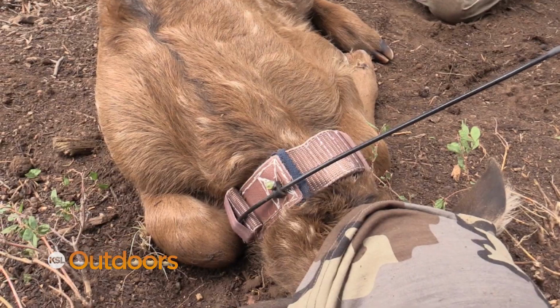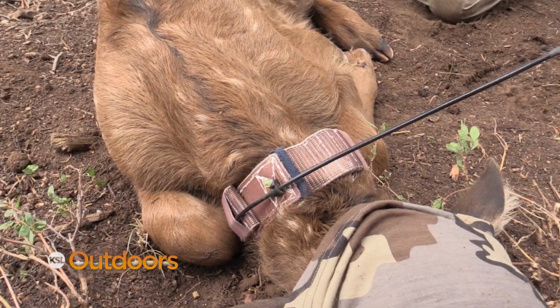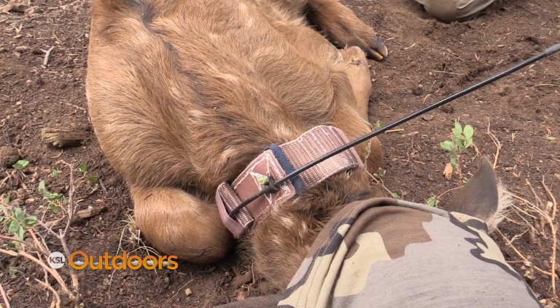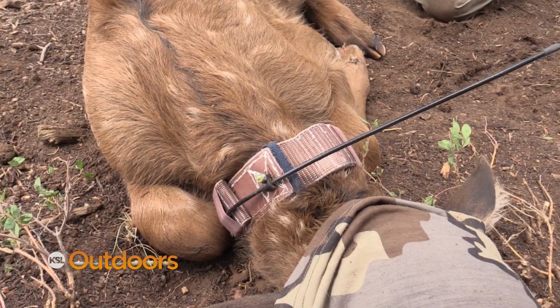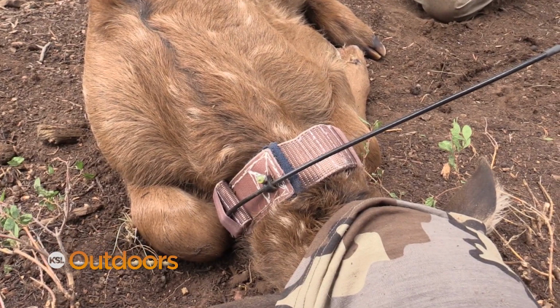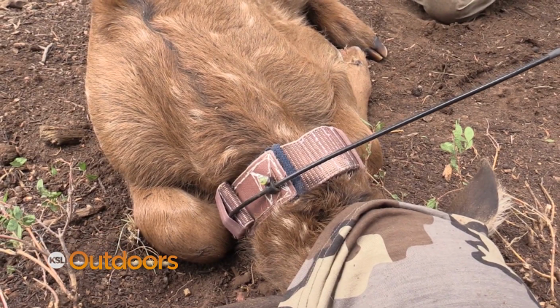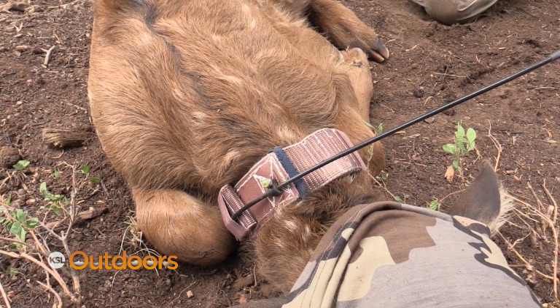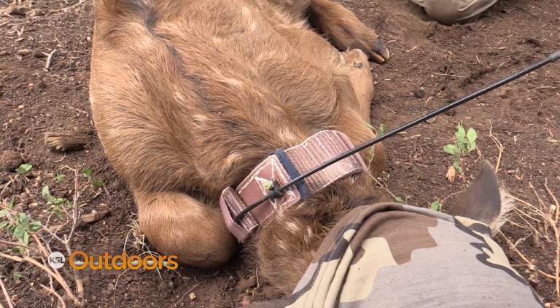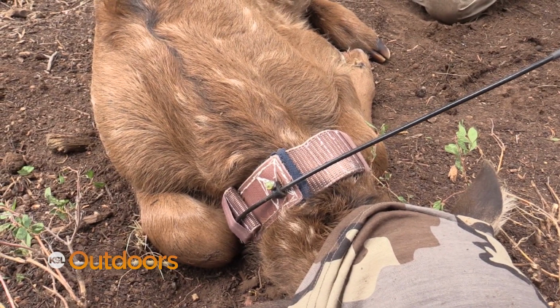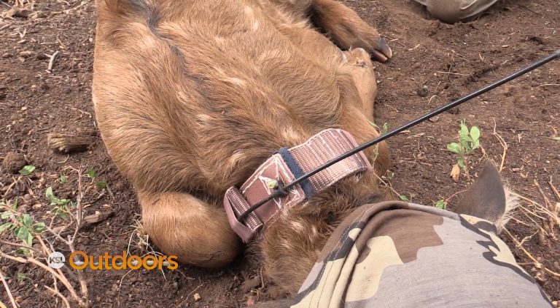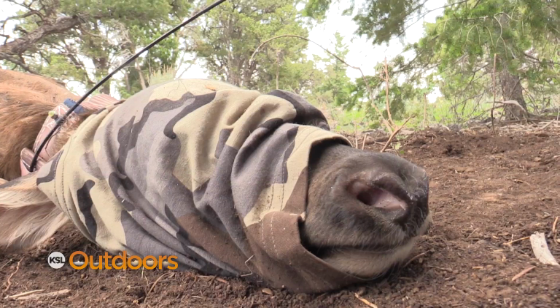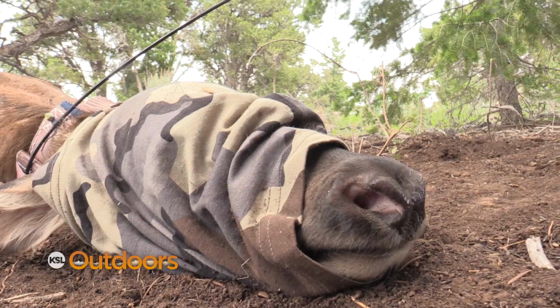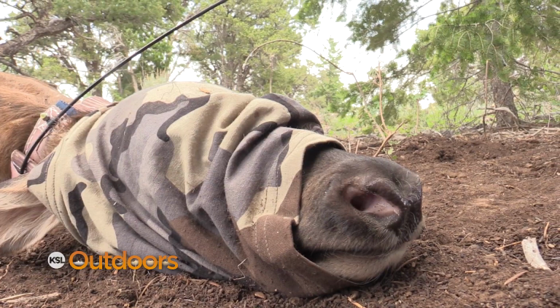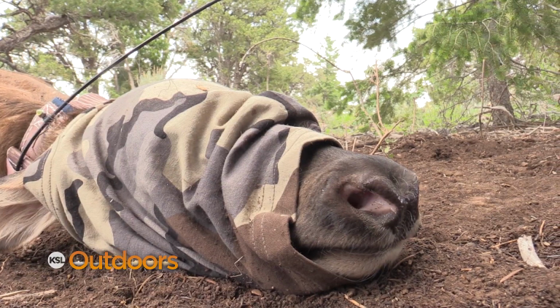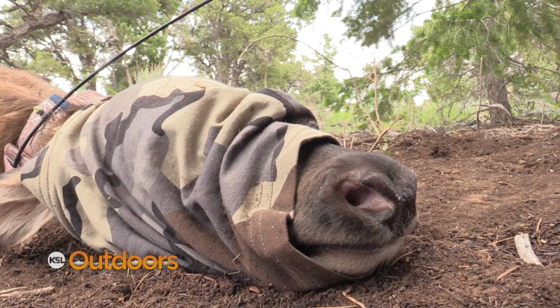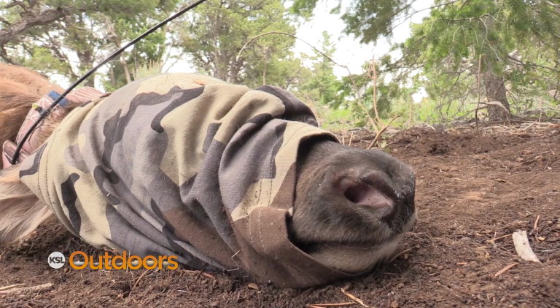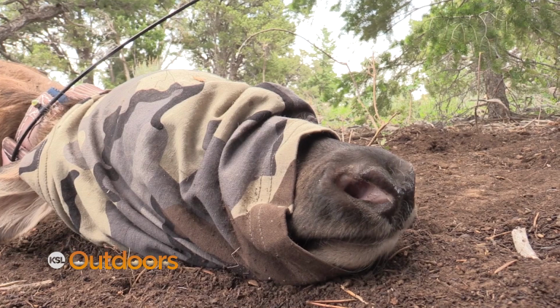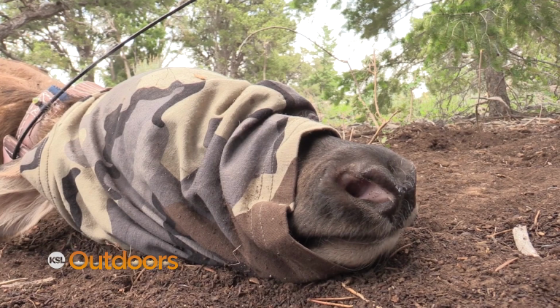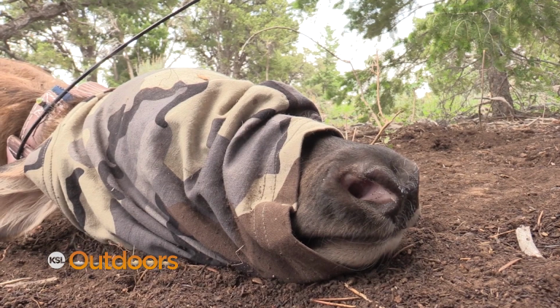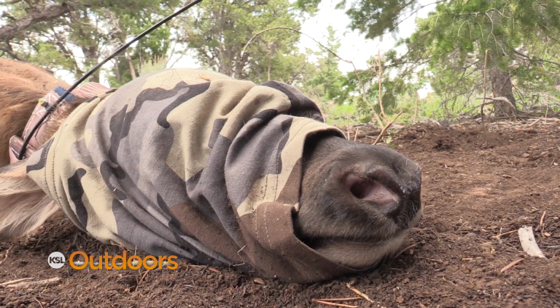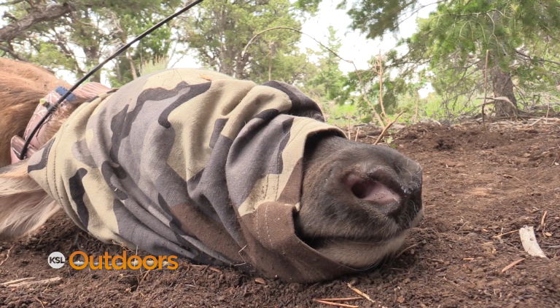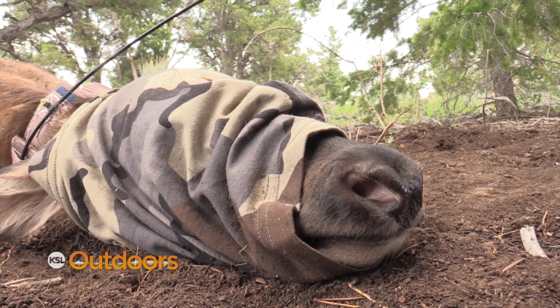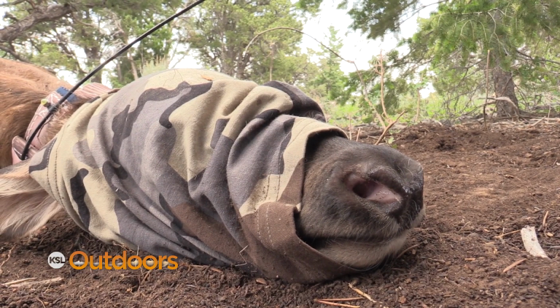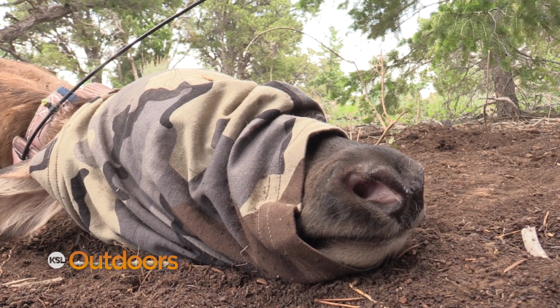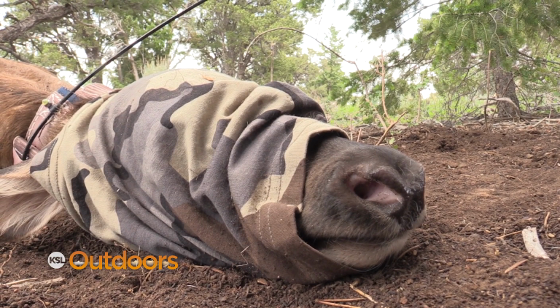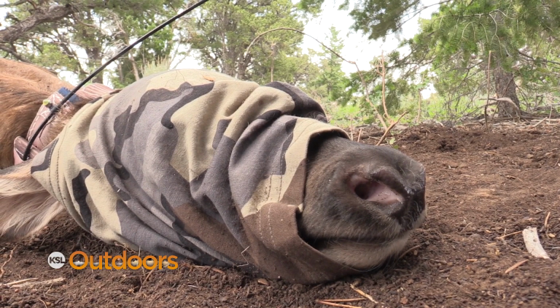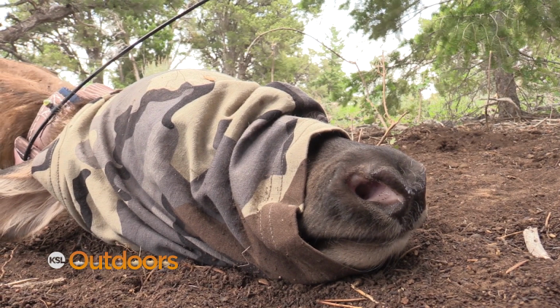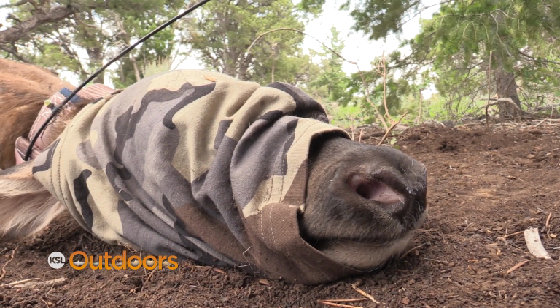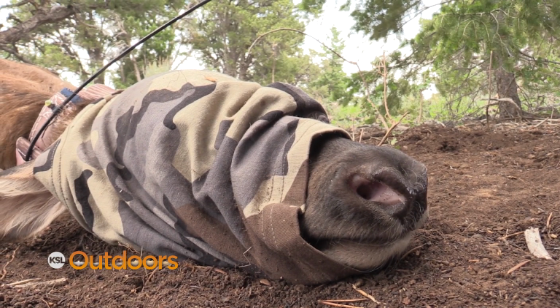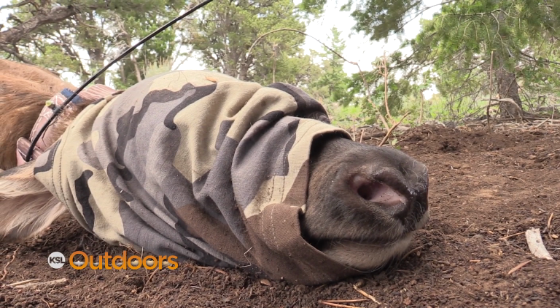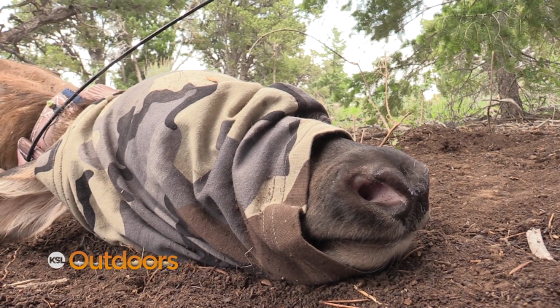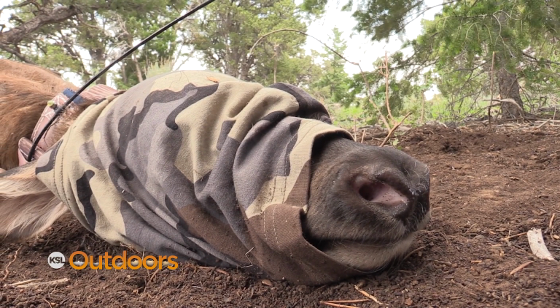The information gathered from this calf and others will help these students and DWR managers understand what factors are limiting the elk herd on this unit and help them discover why the population is stagnant.